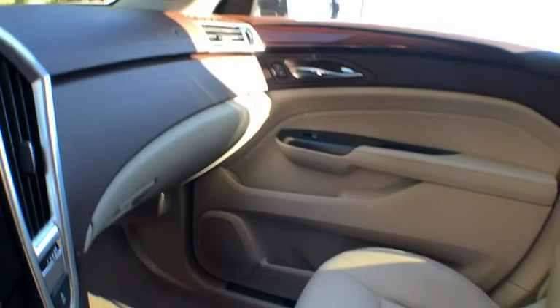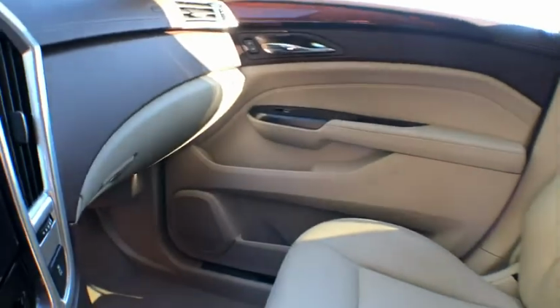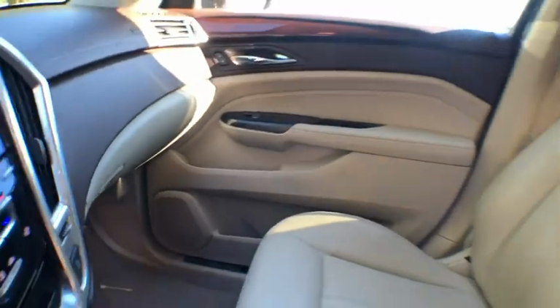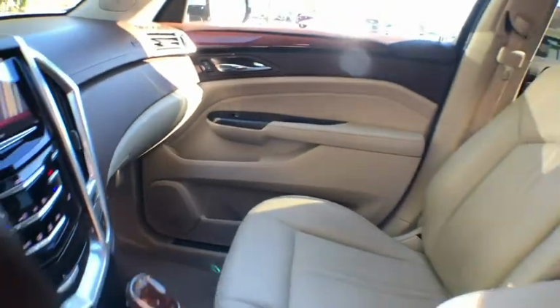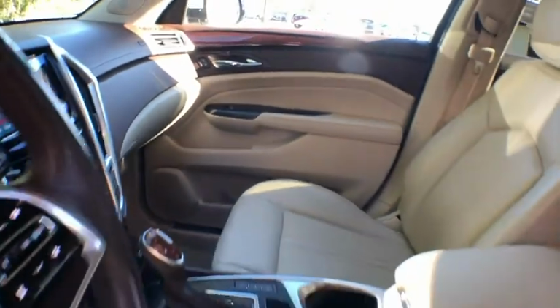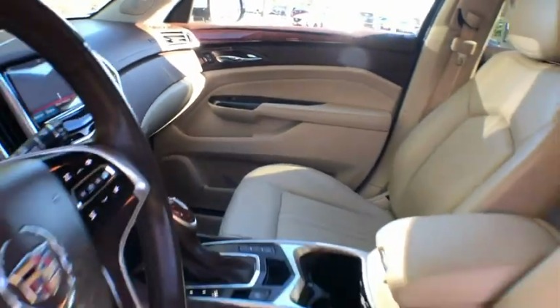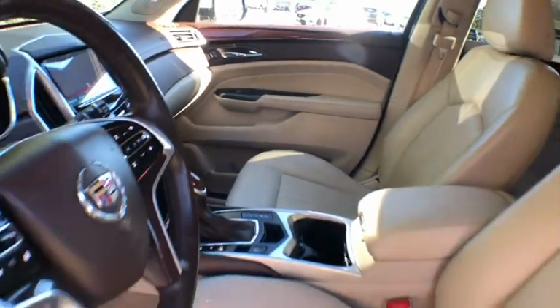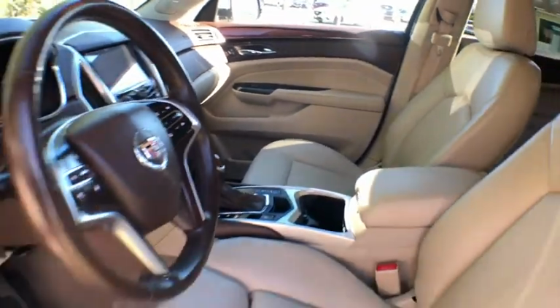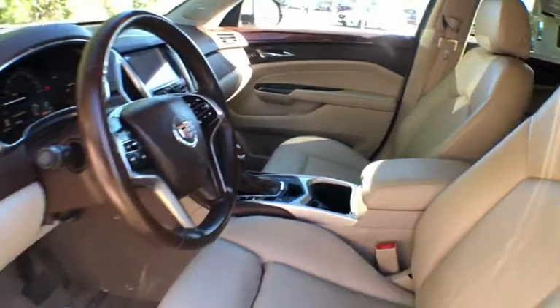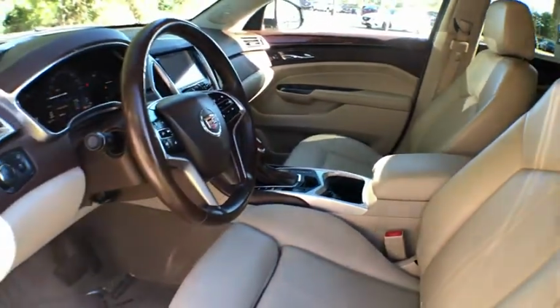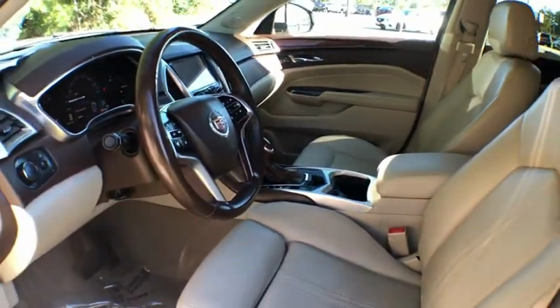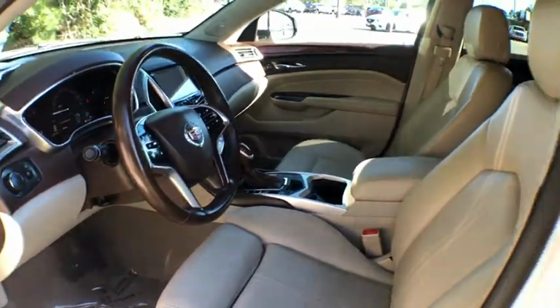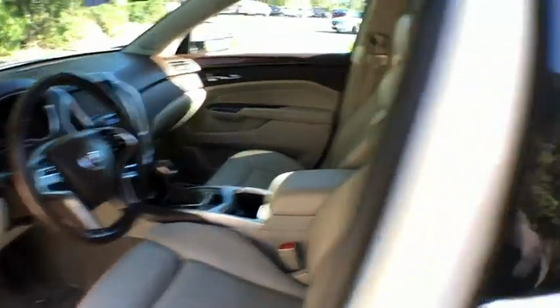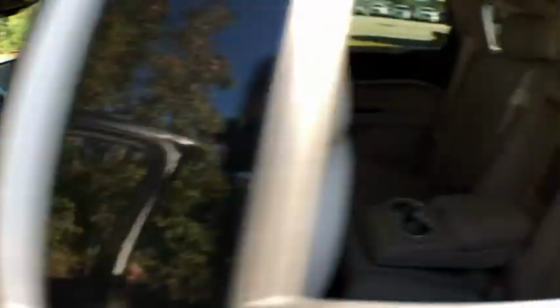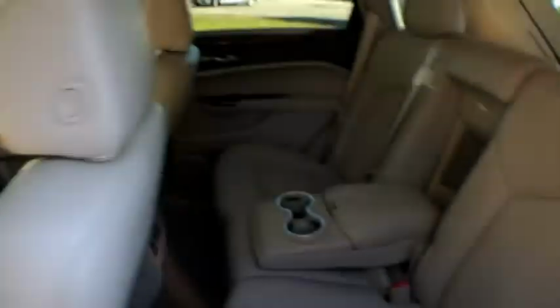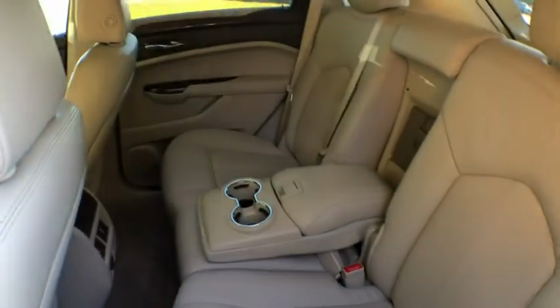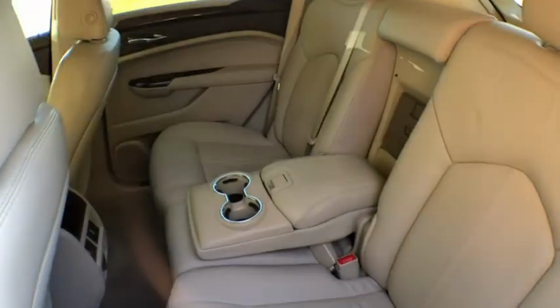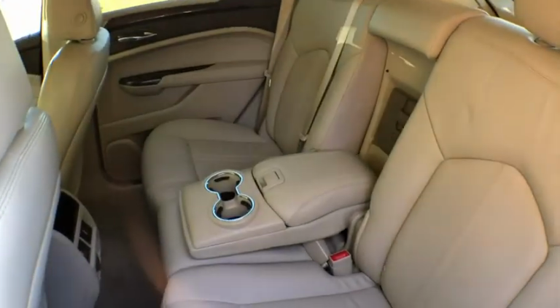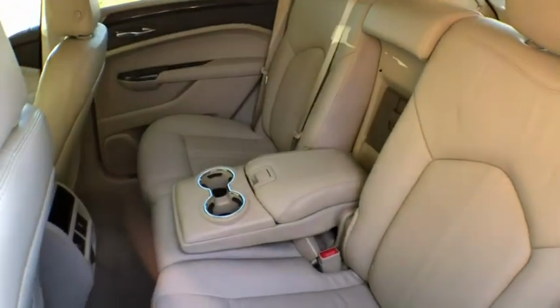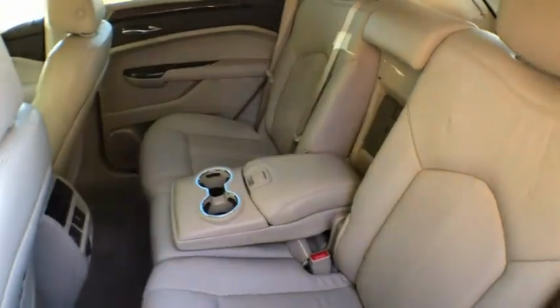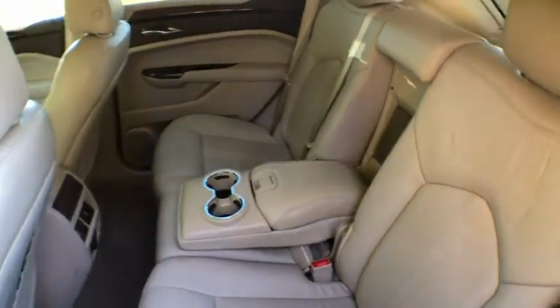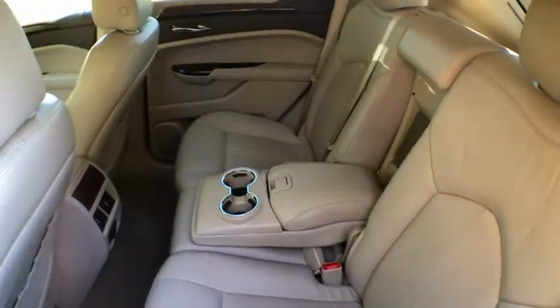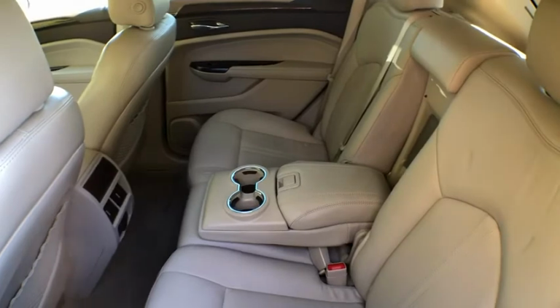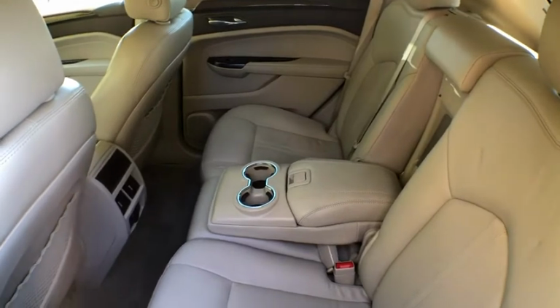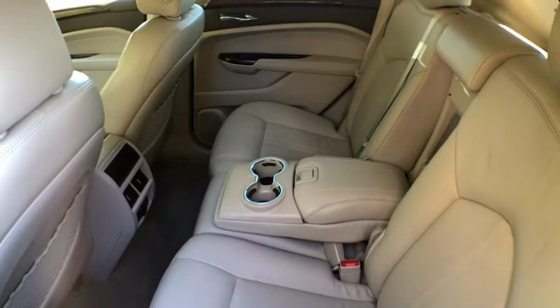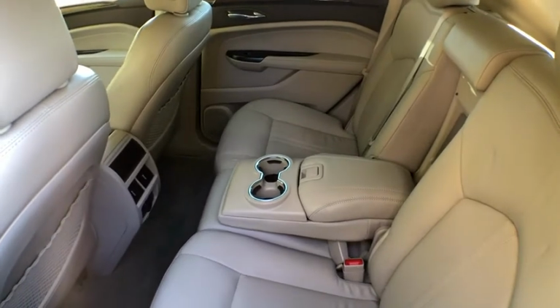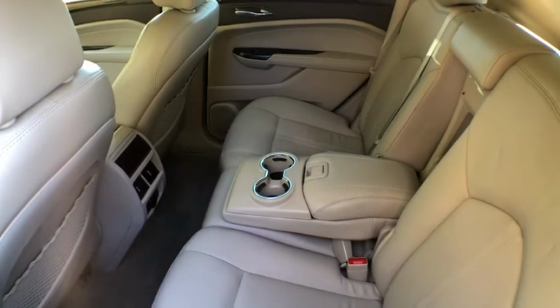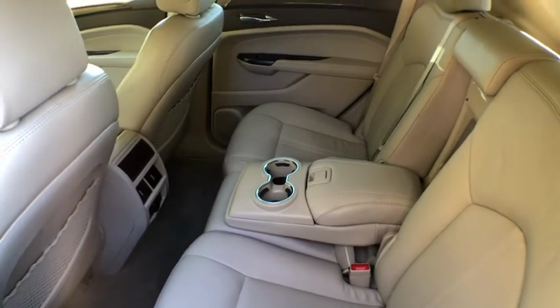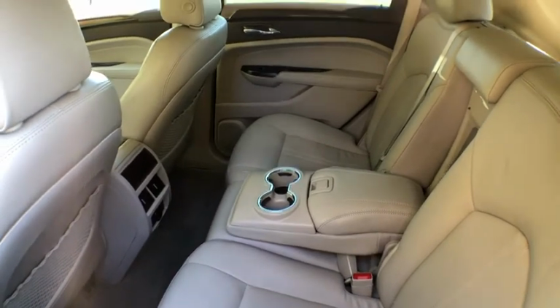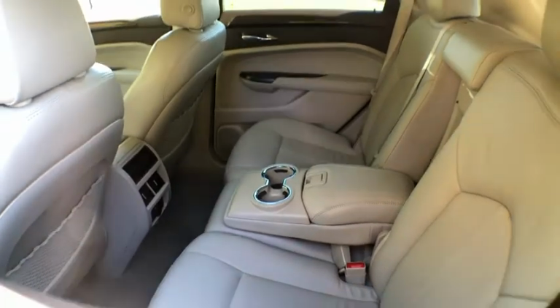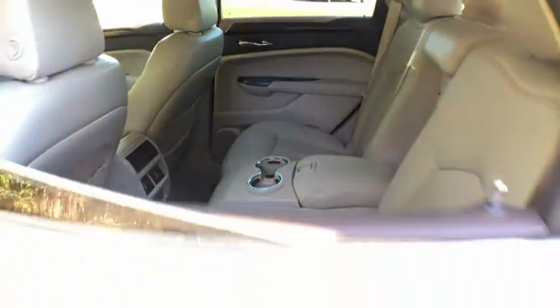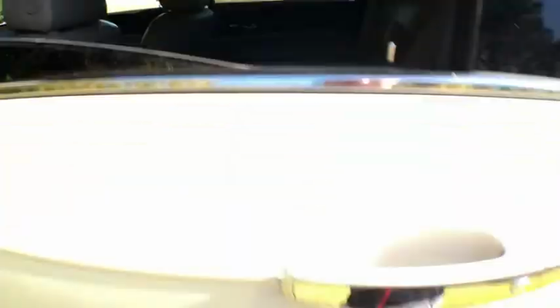Cruise control, floor mats, and keyless start. This beauty is sure to make you the talk of the neighborhood, so call or drop in for a test drive today.